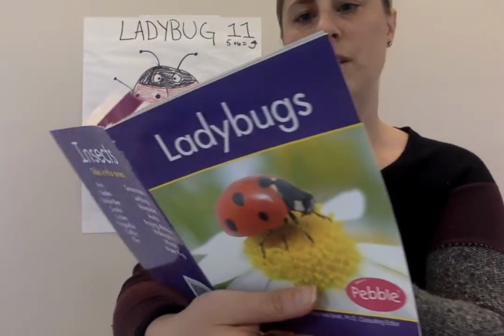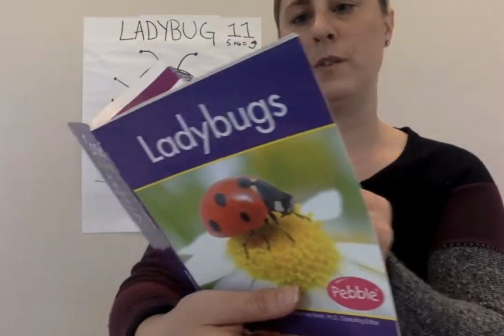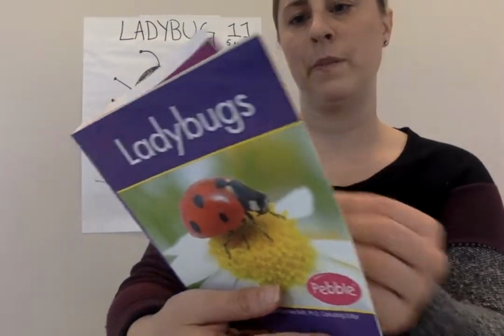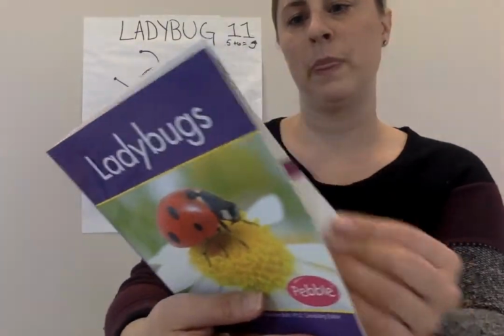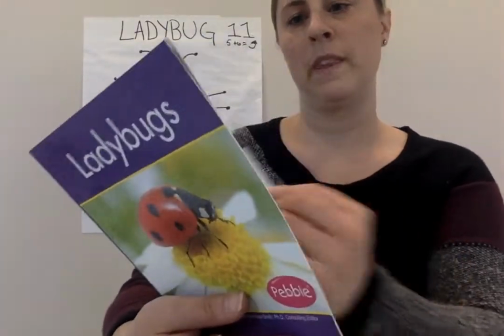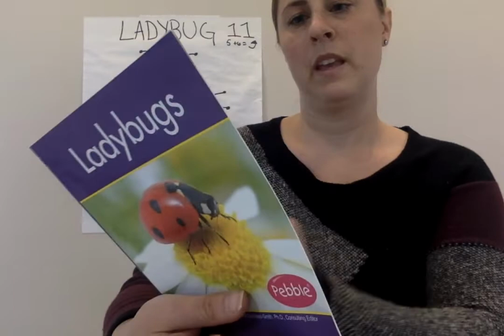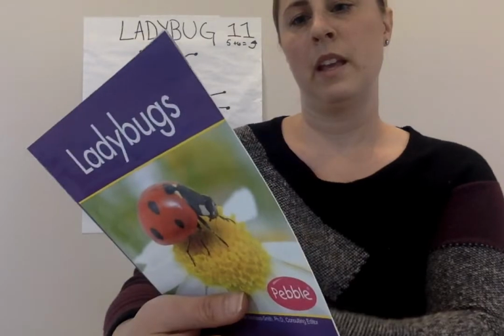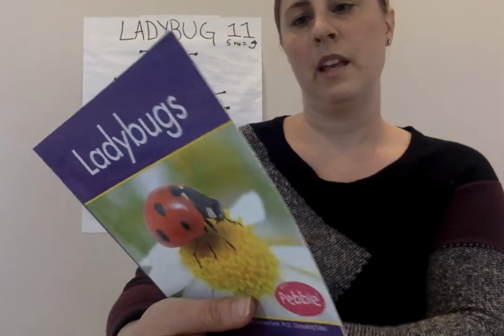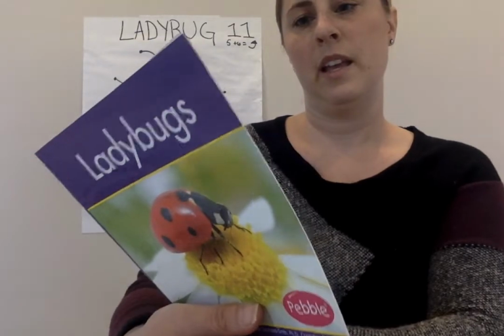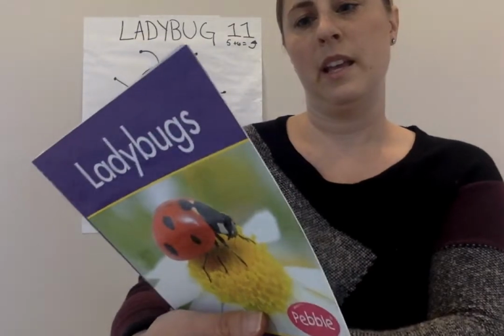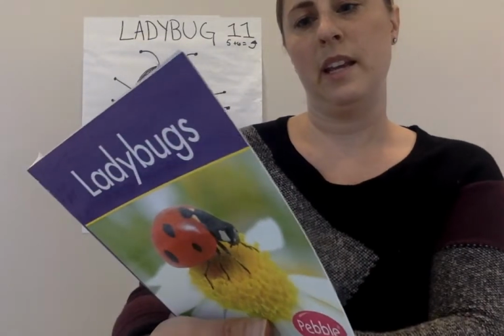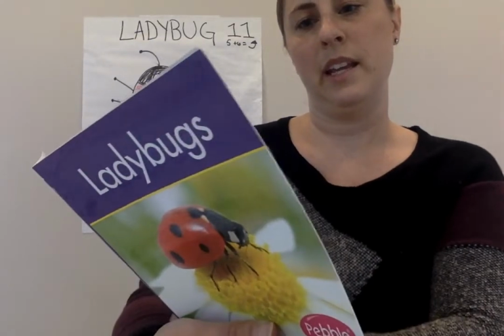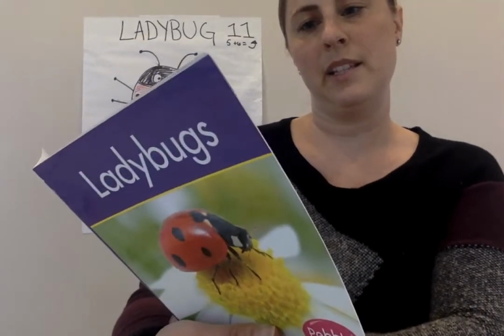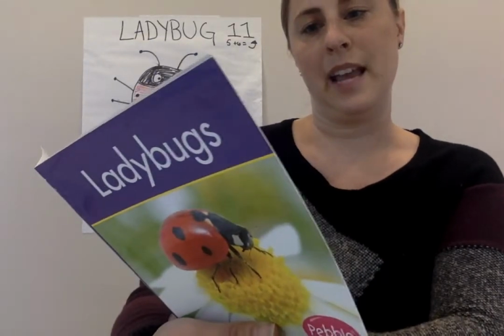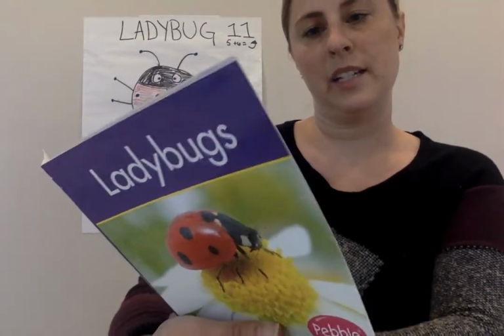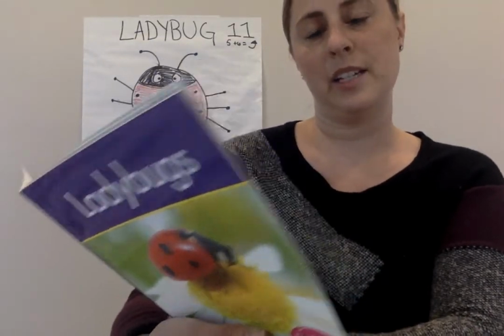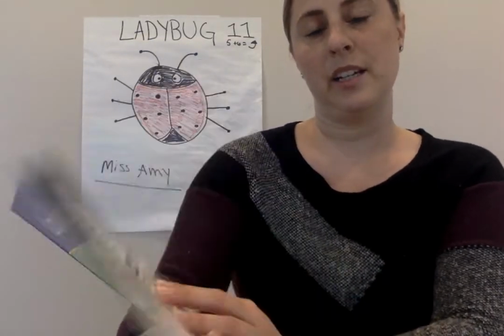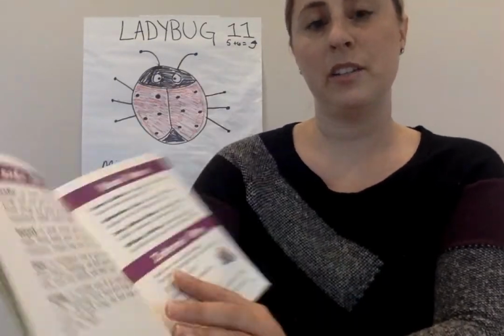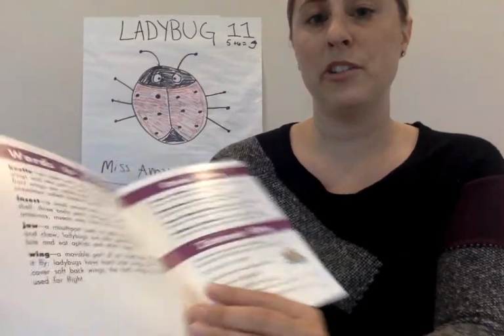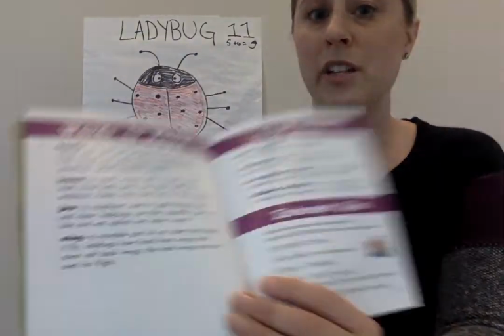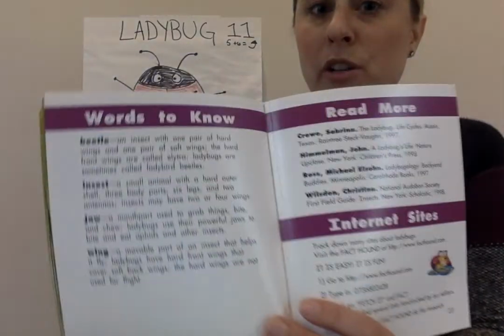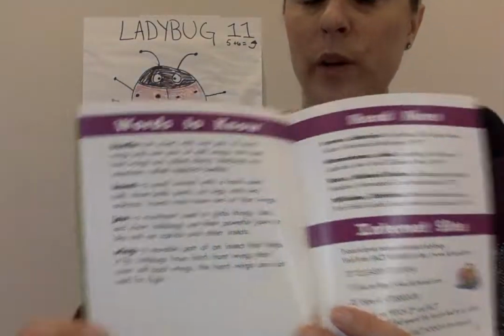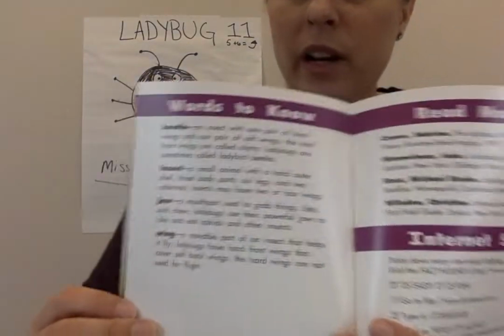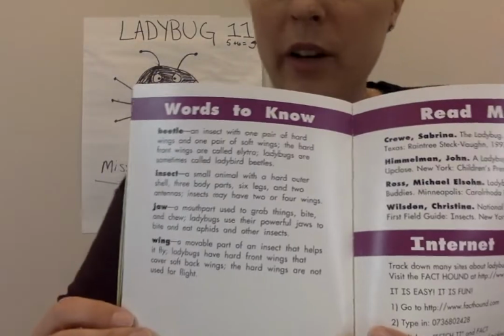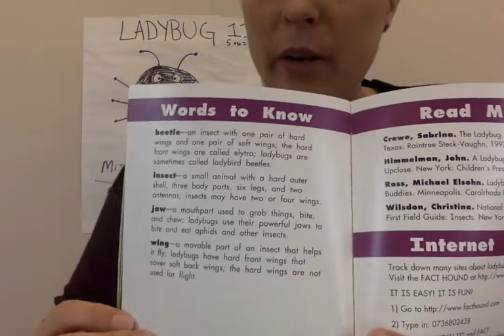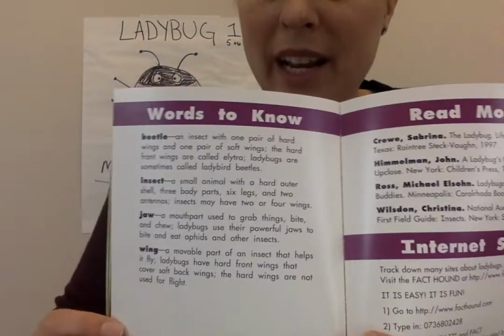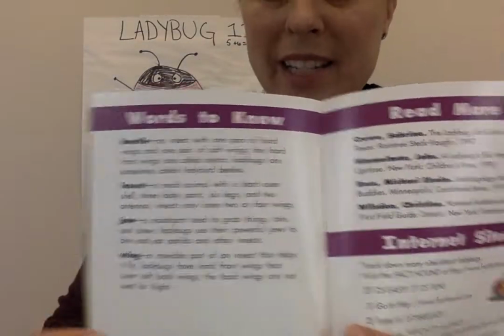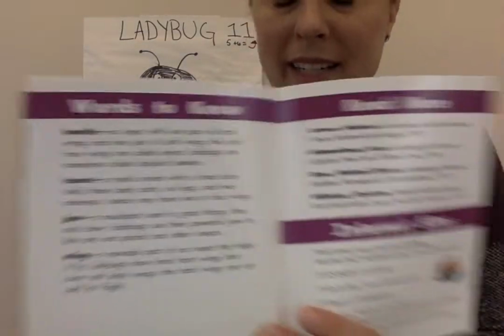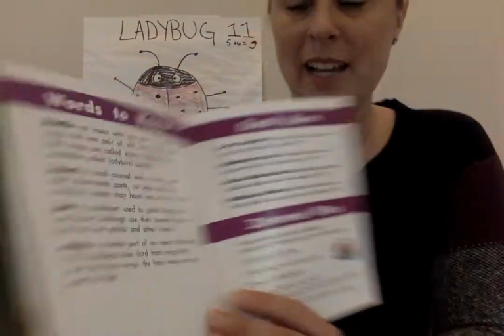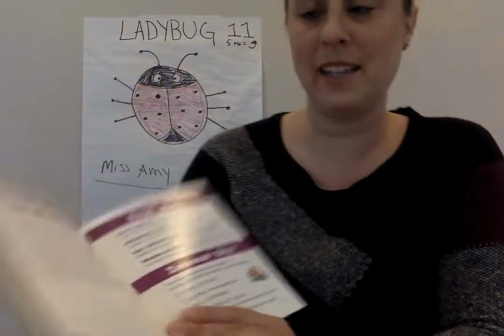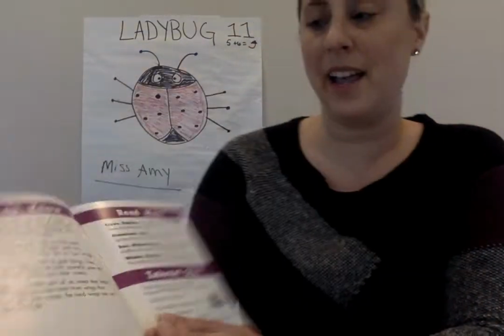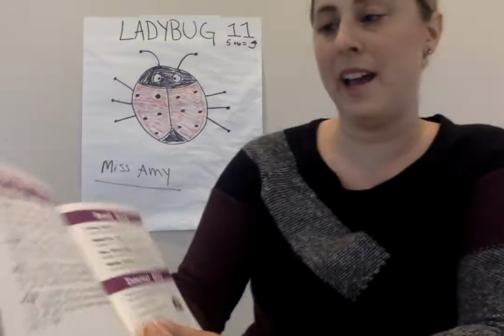So, an insect — just so we all know — an insect has to have...